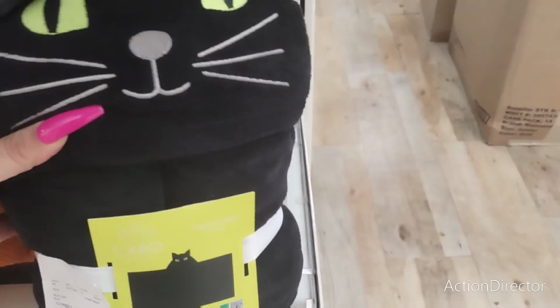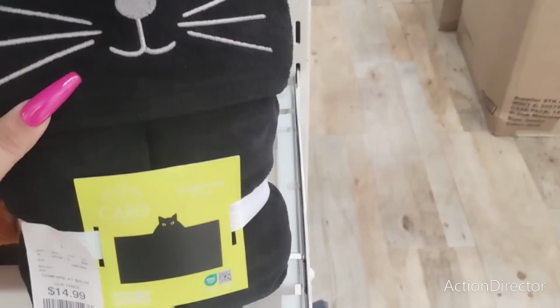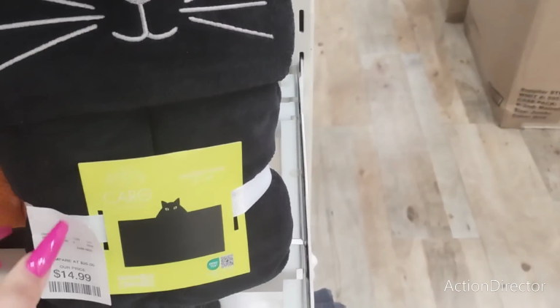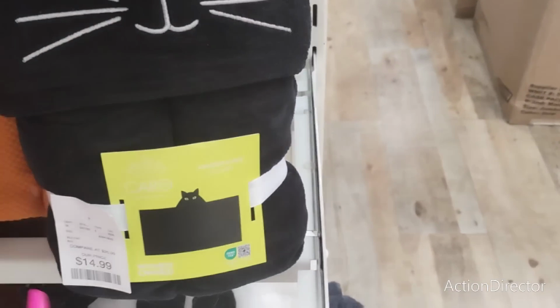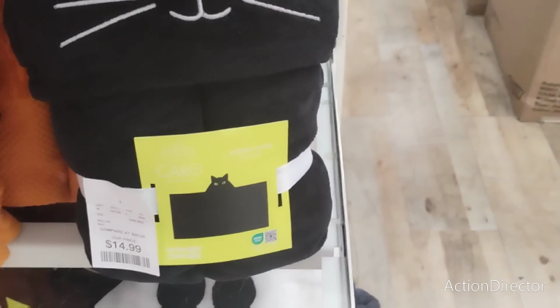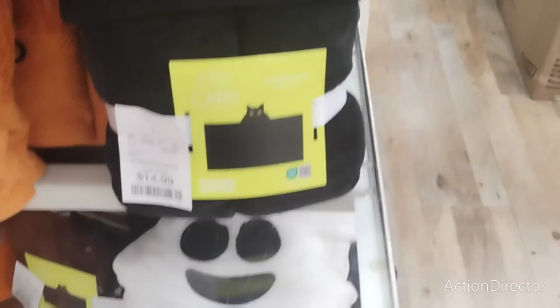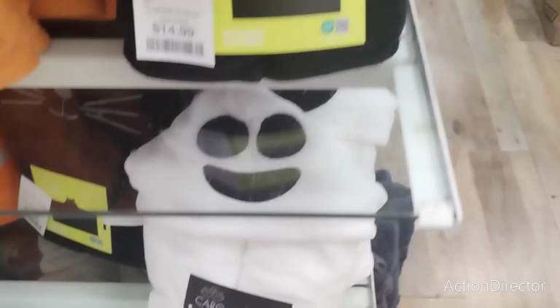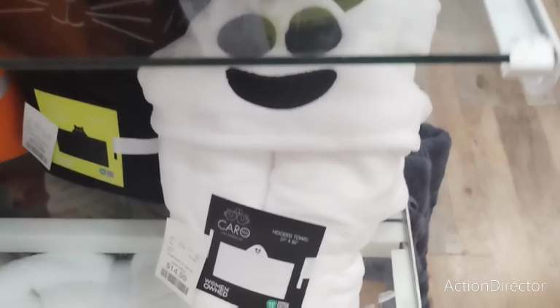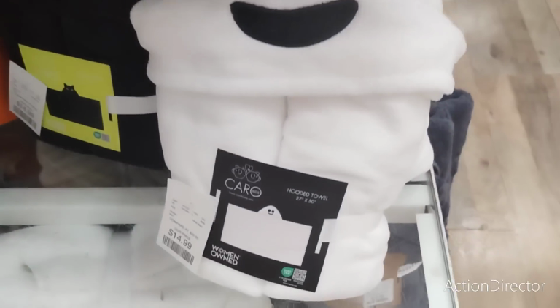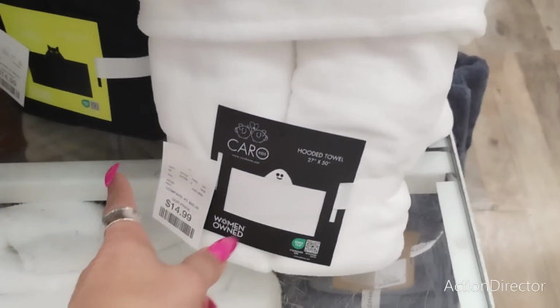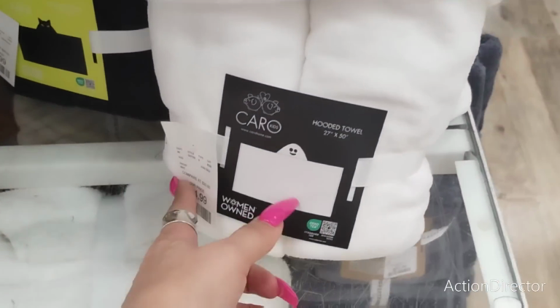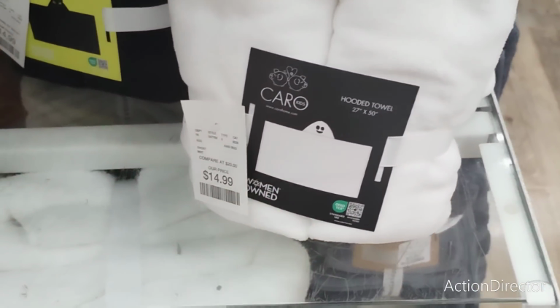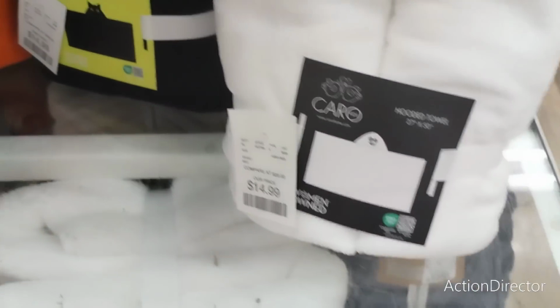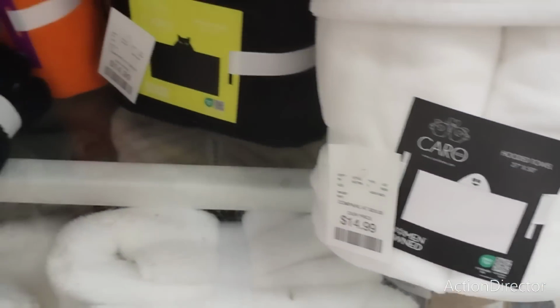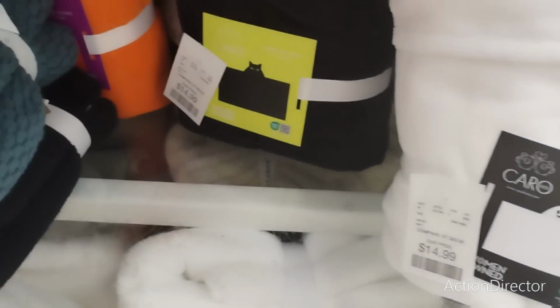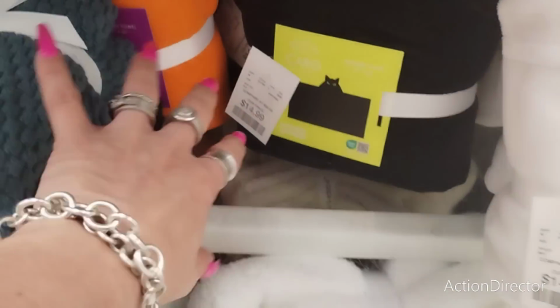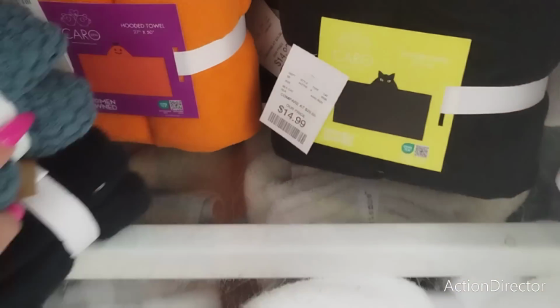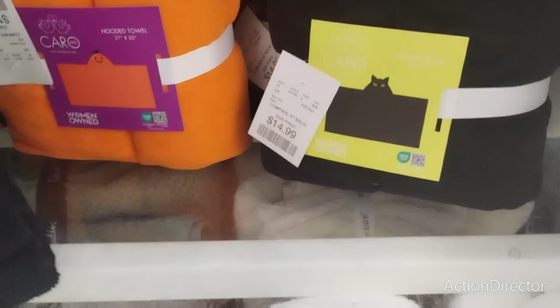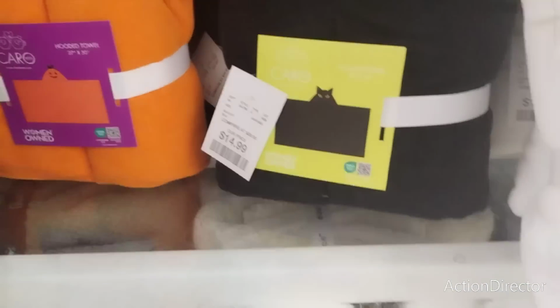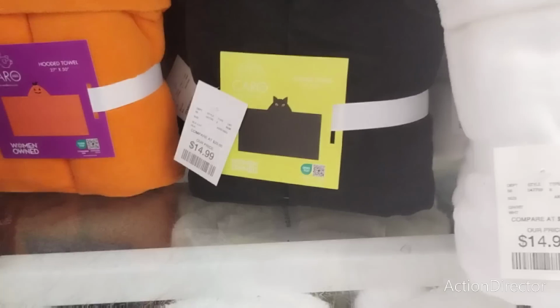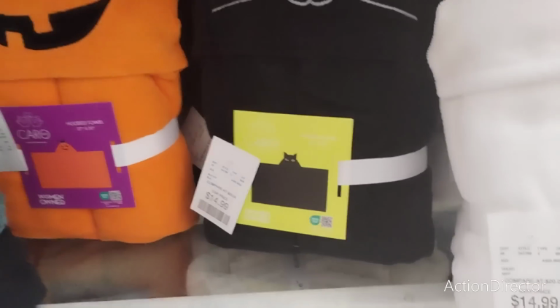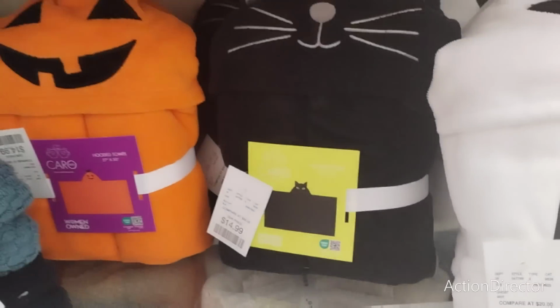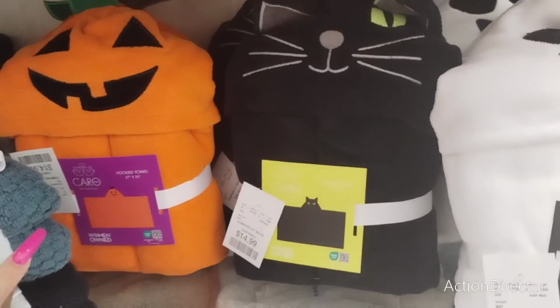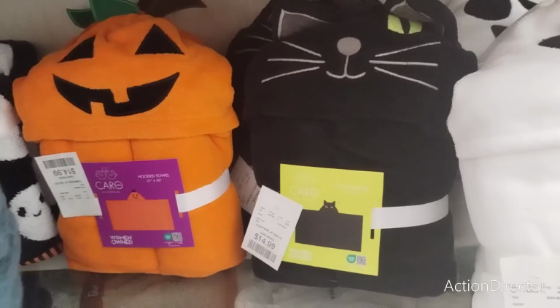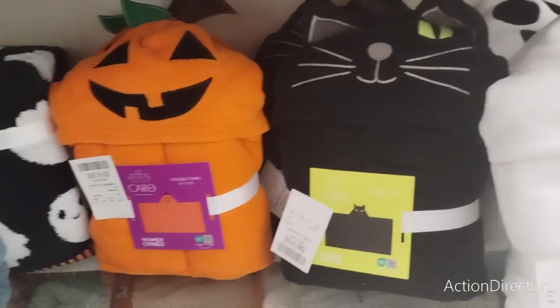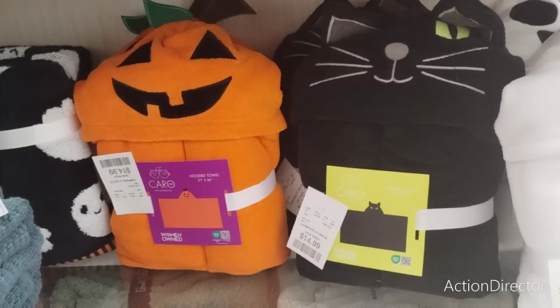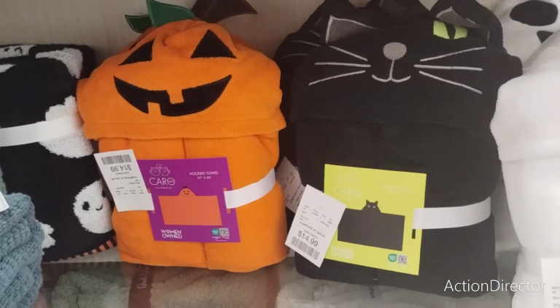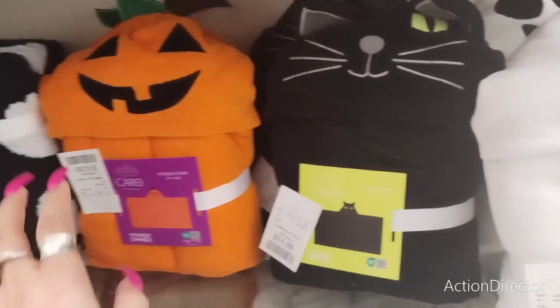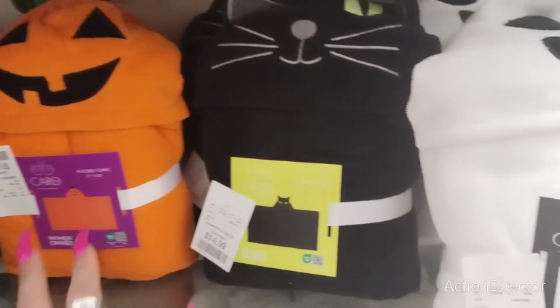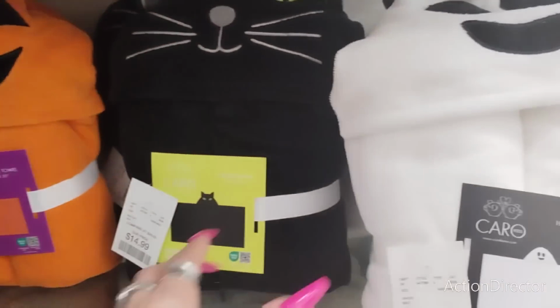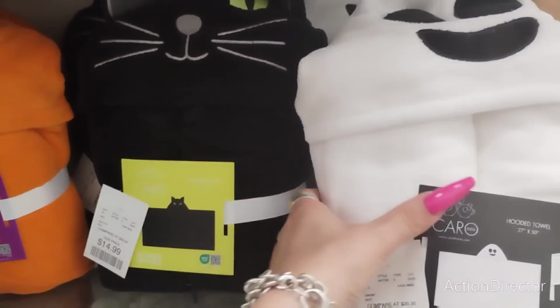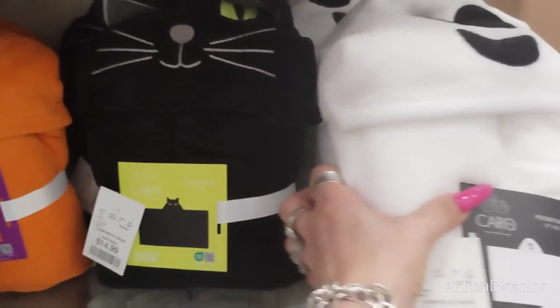Isn't that cute? $14.99. And I also have the ghost one at $14.99. Look — they have all three of them. Good grief, I'm gonna go broke.